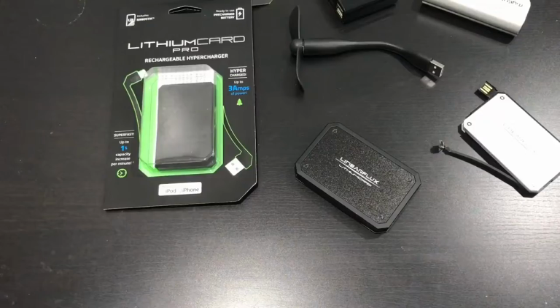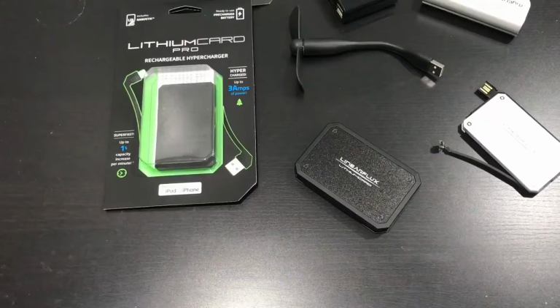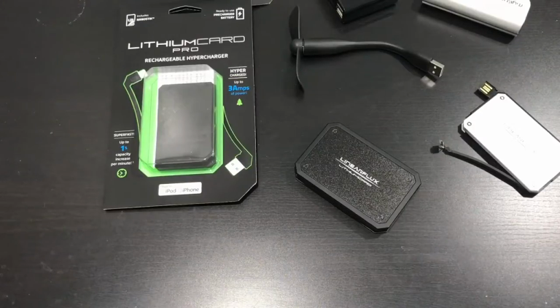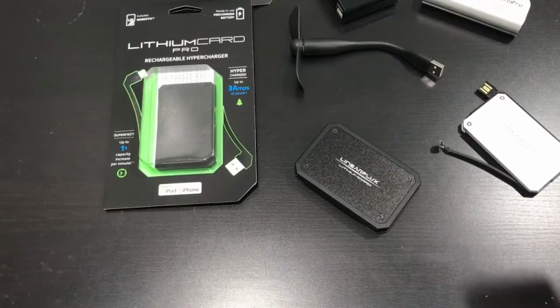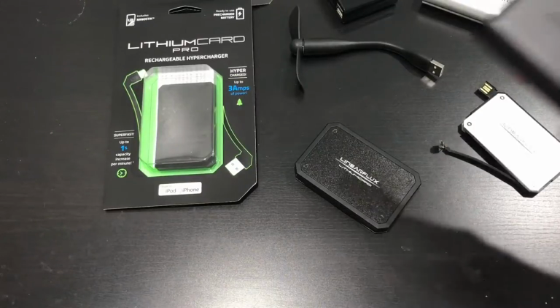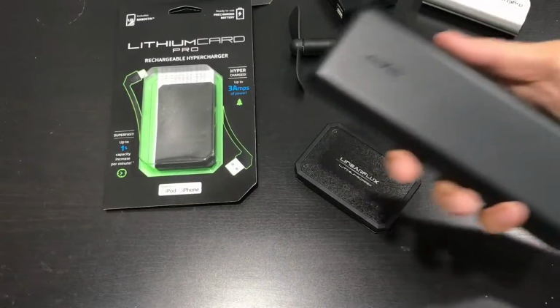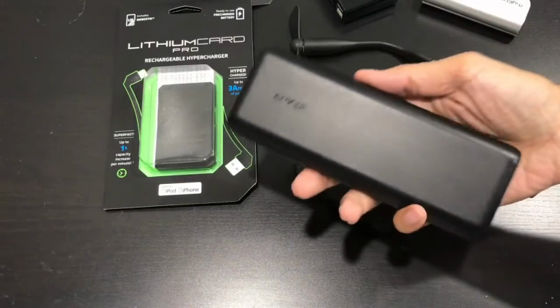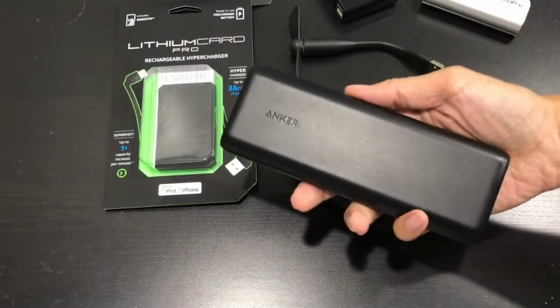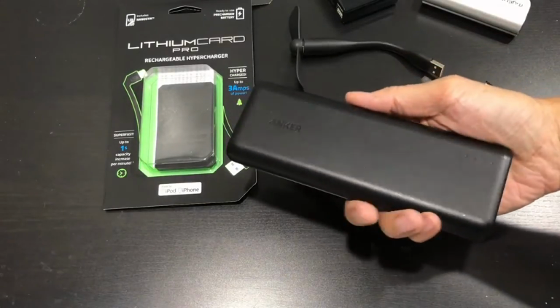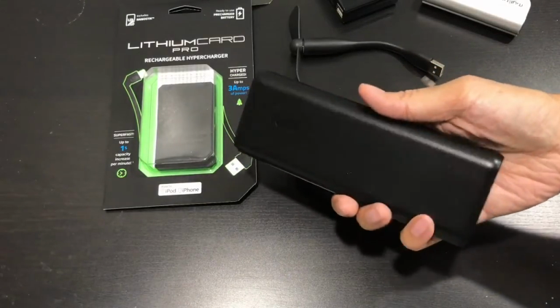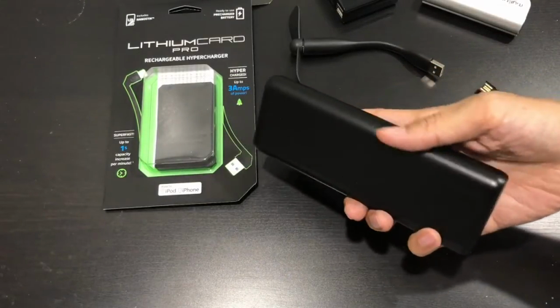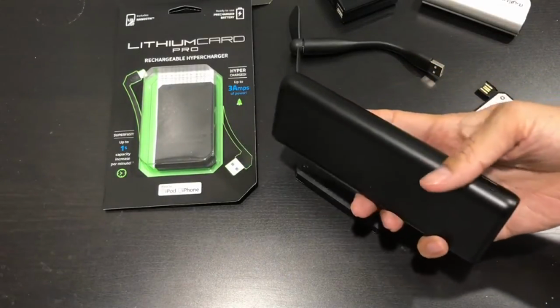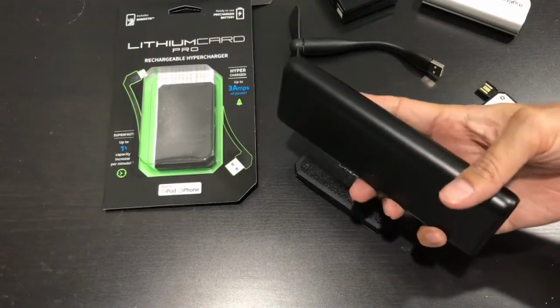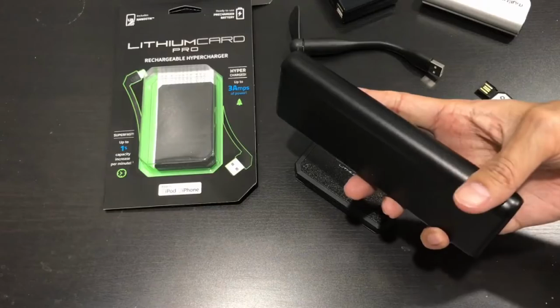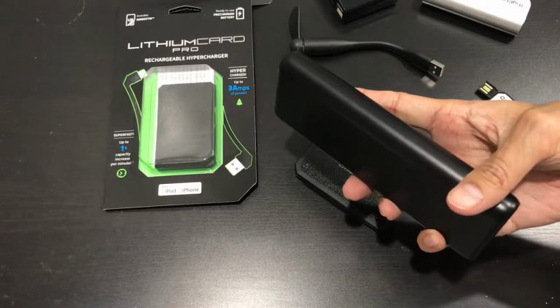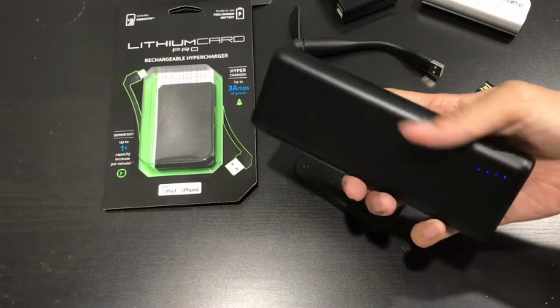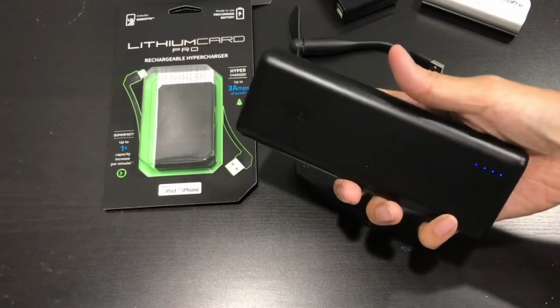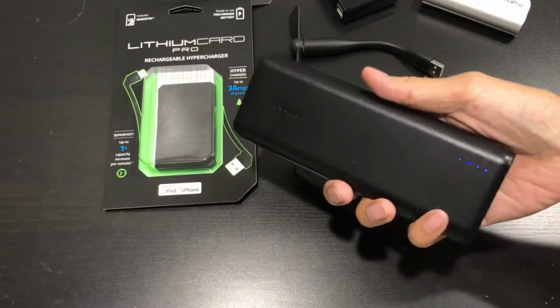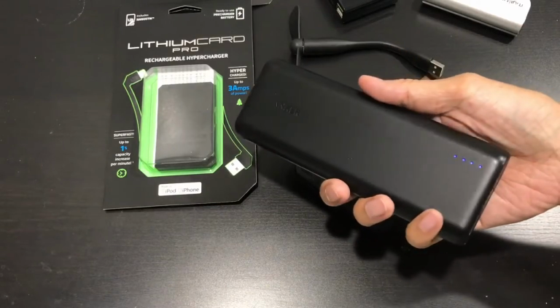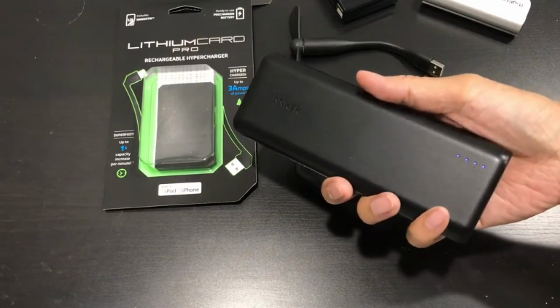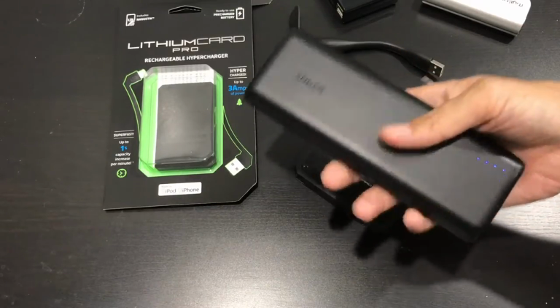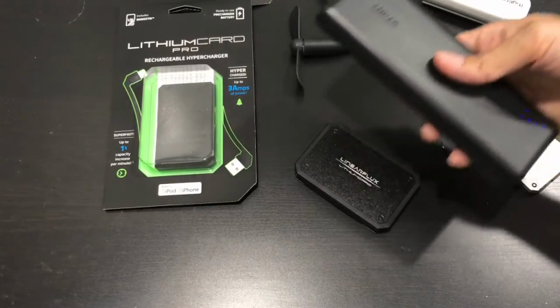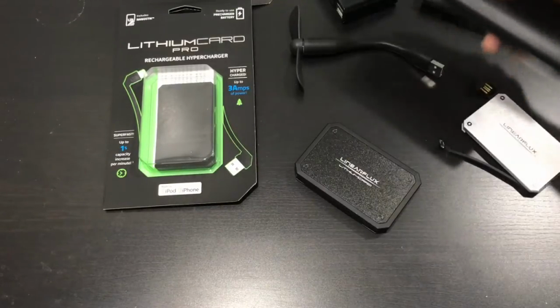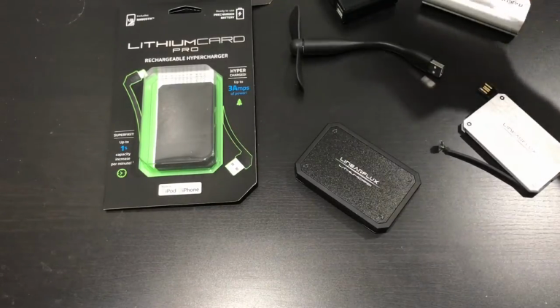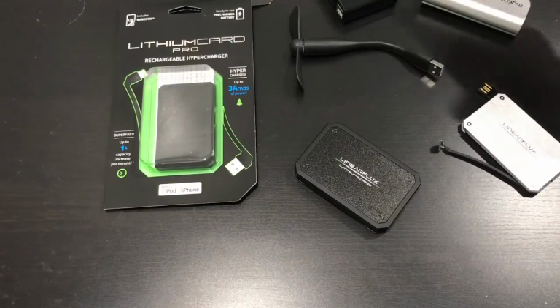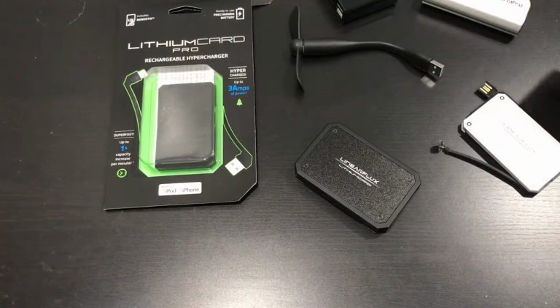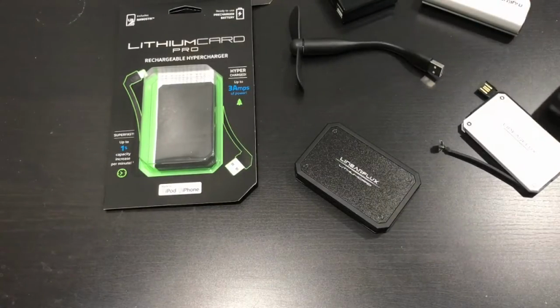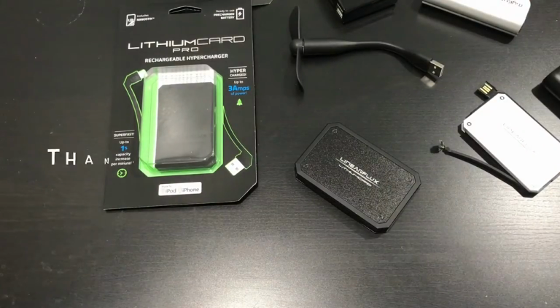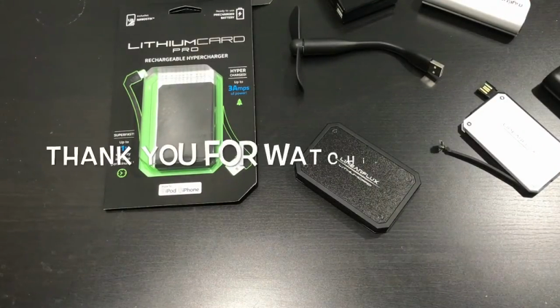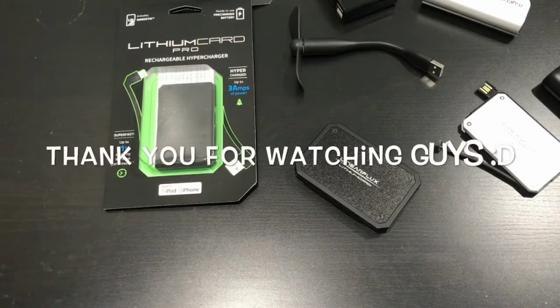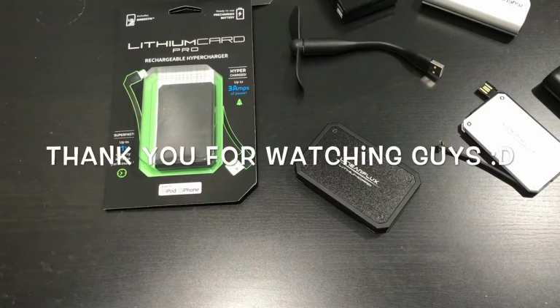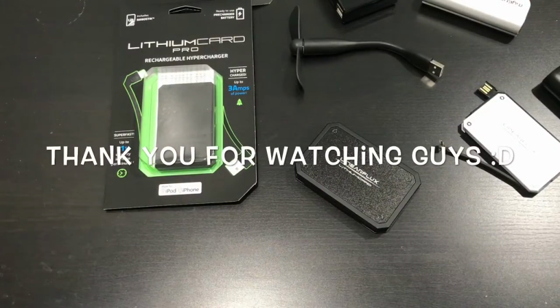I have another crazy battery pack too — this one is my other one. But thank you for watching, guys.